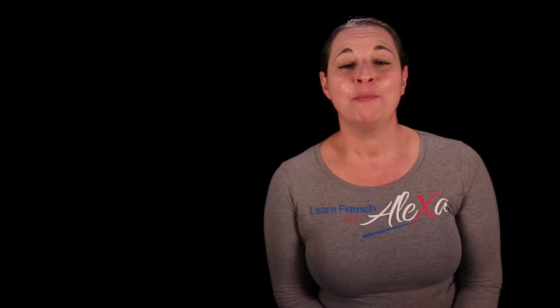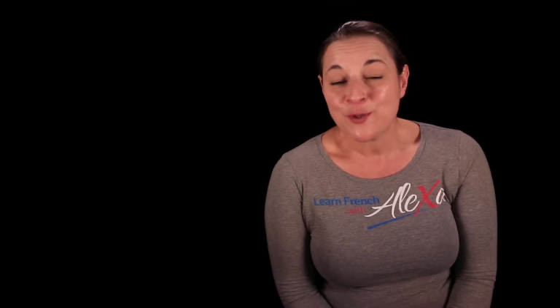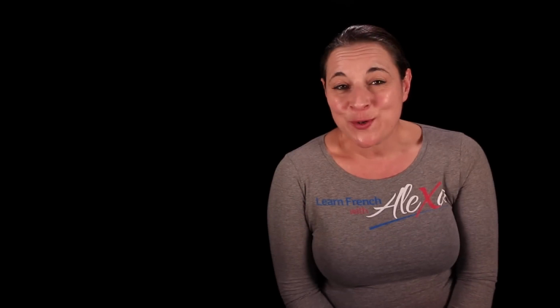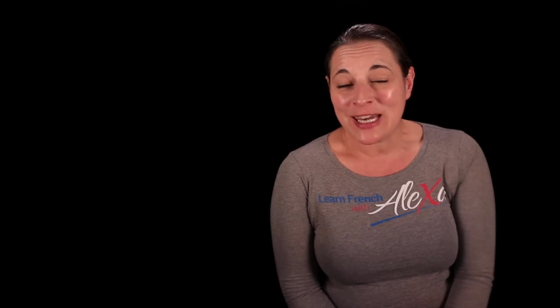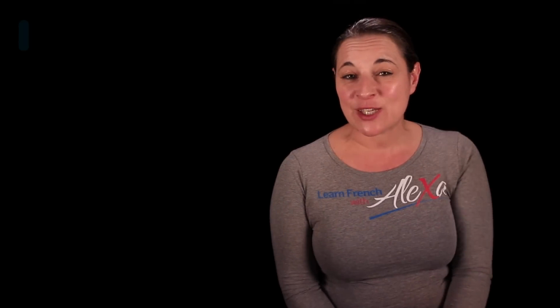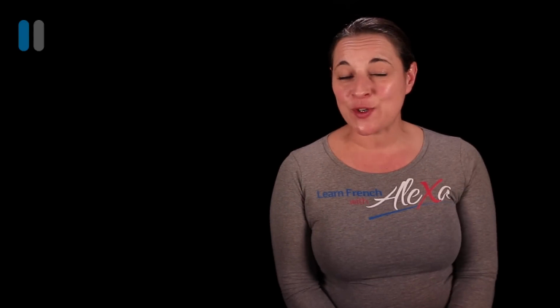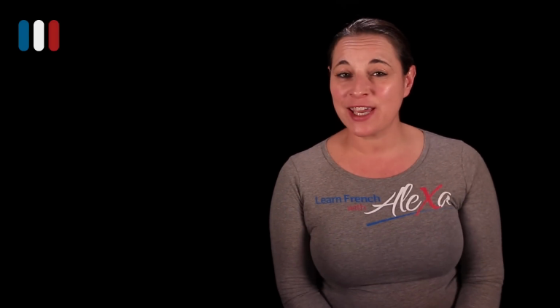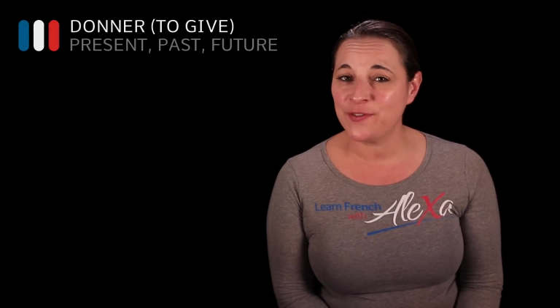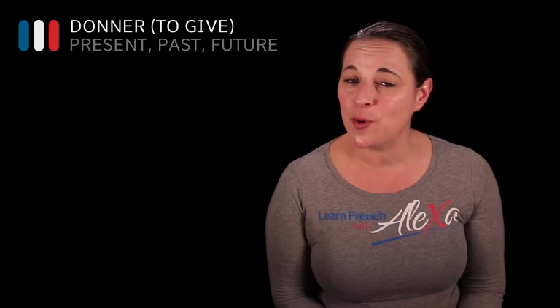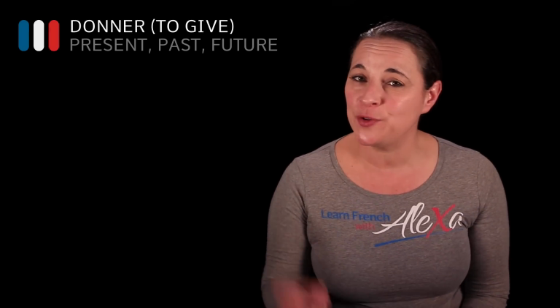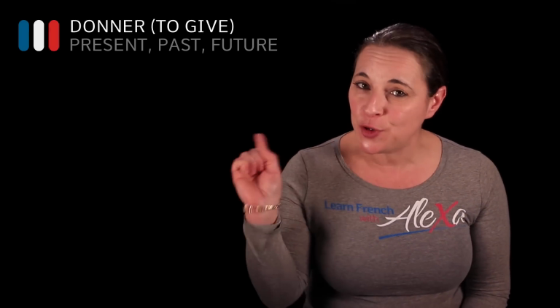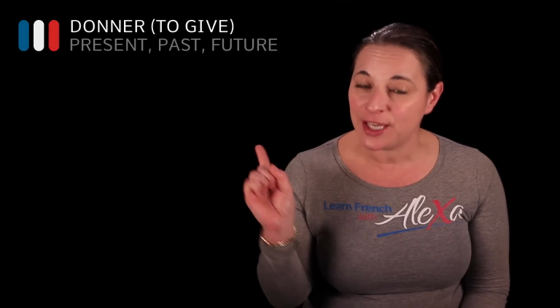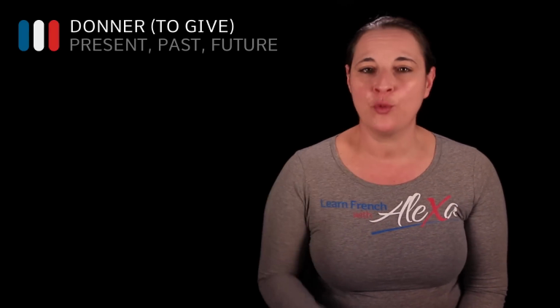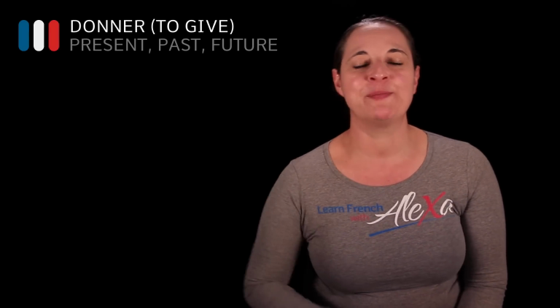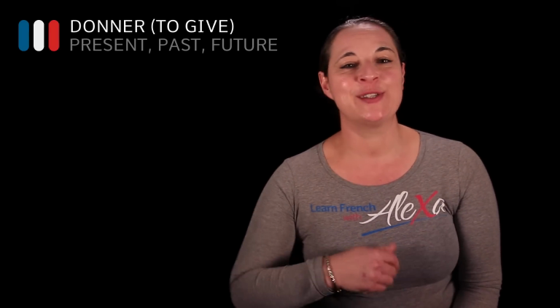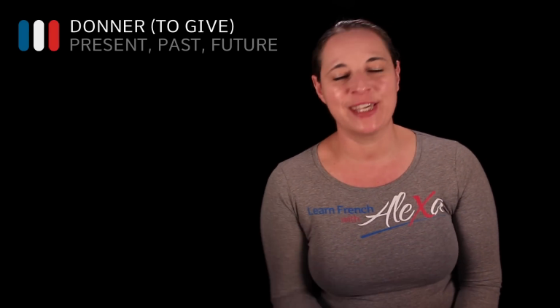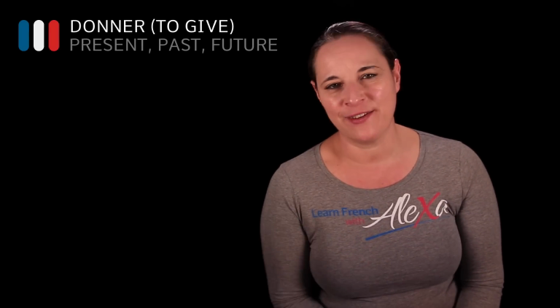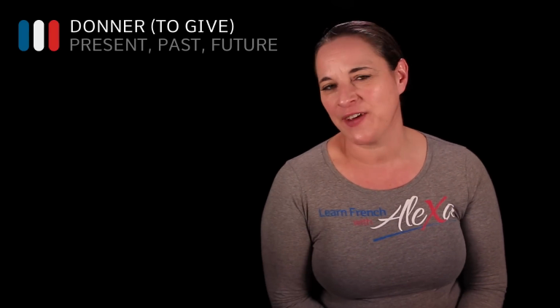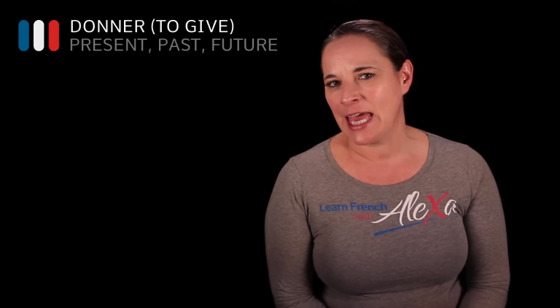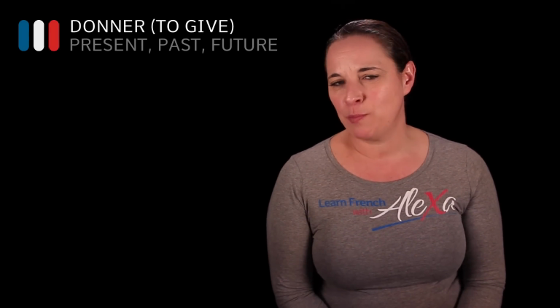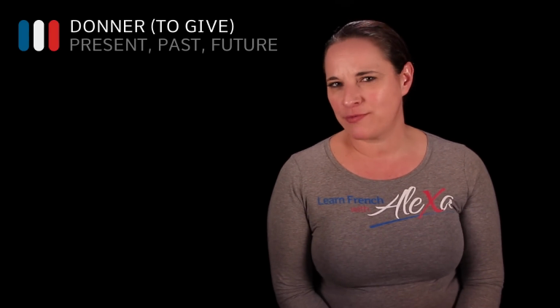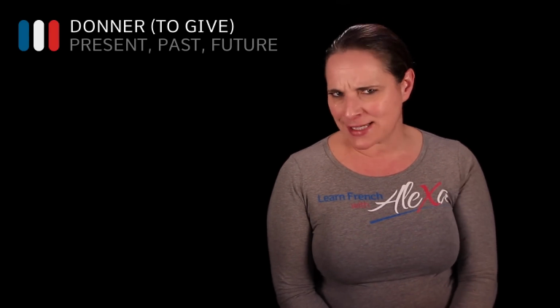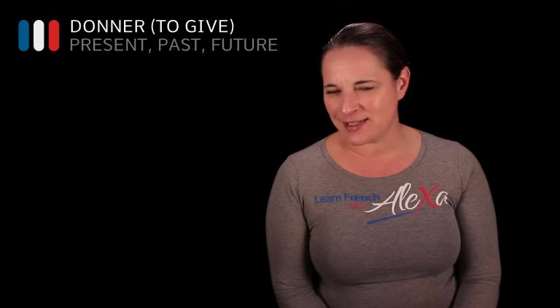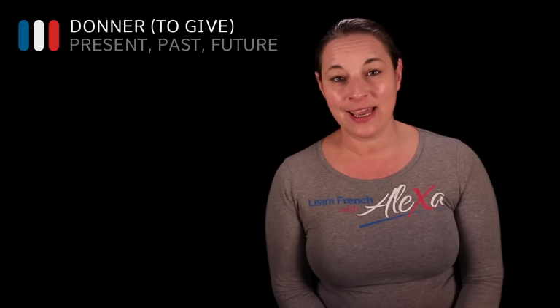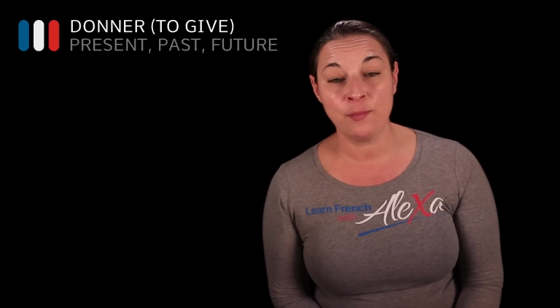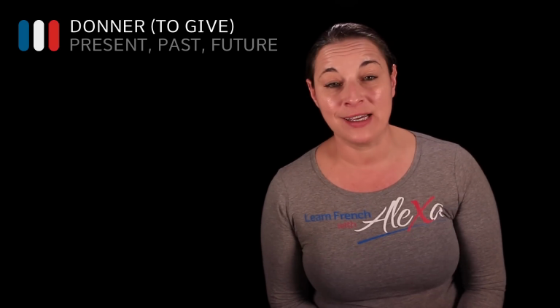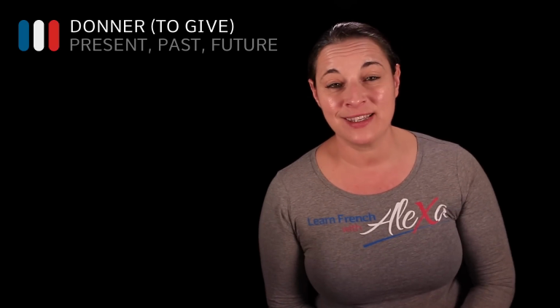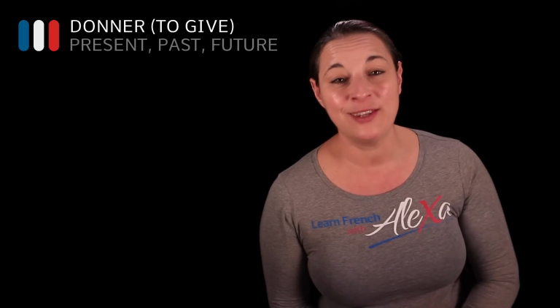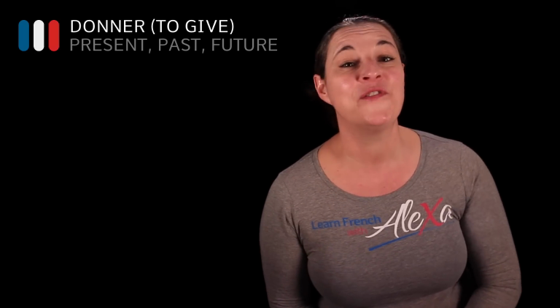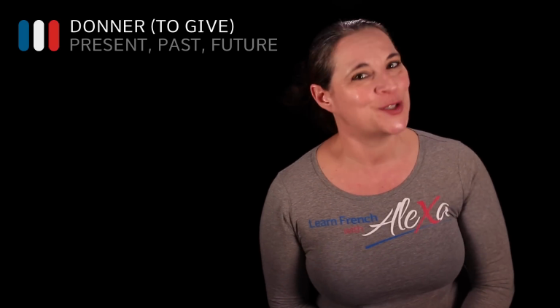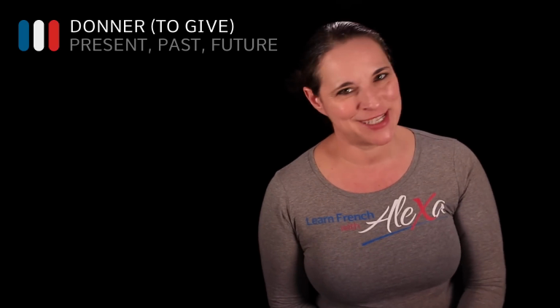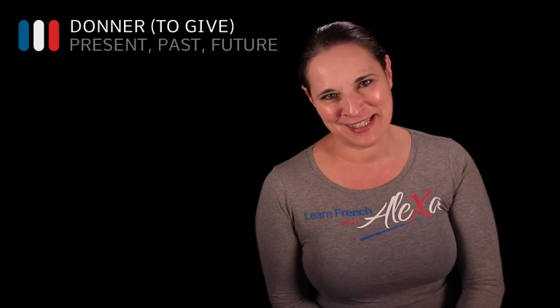Bonjour! Let's conjugate the verb donner, which means 'to give', in the present, in the past, and in the future tense.